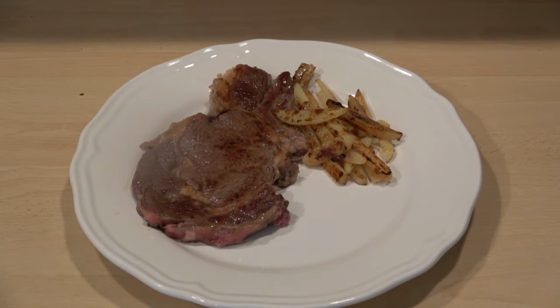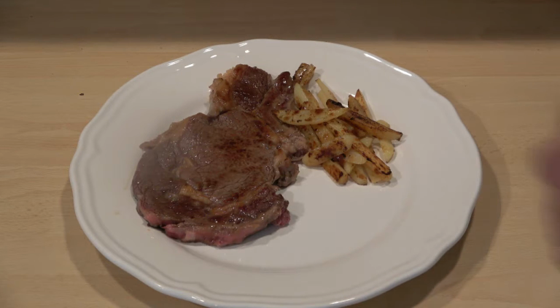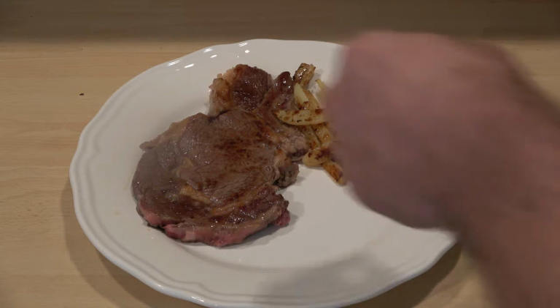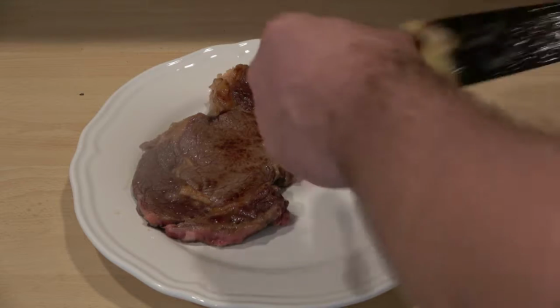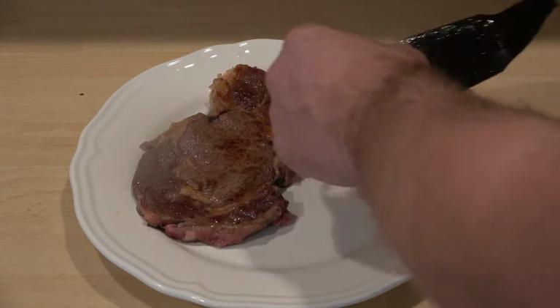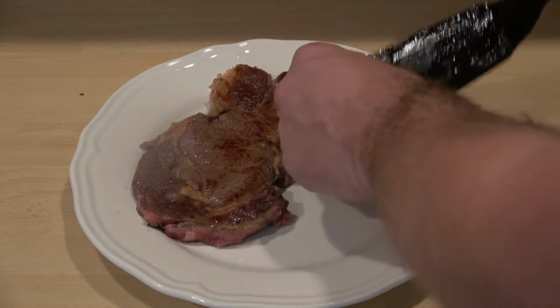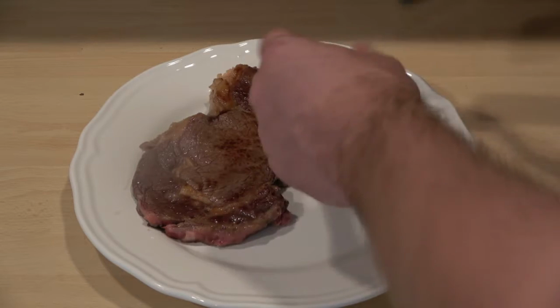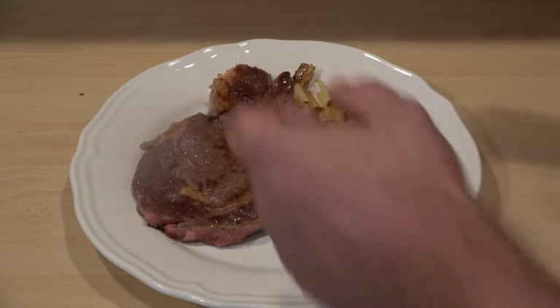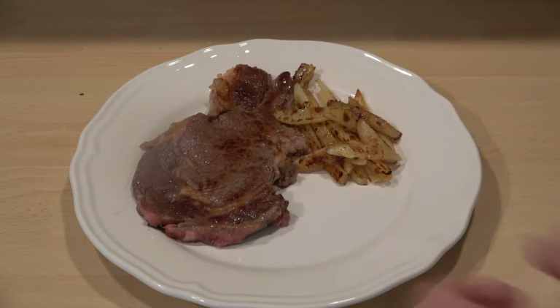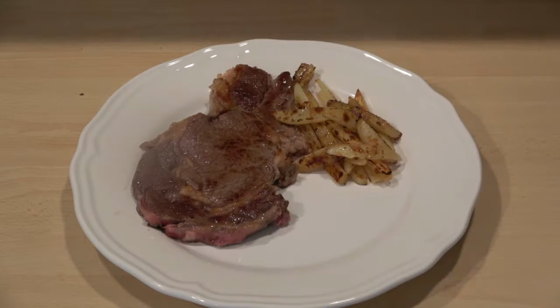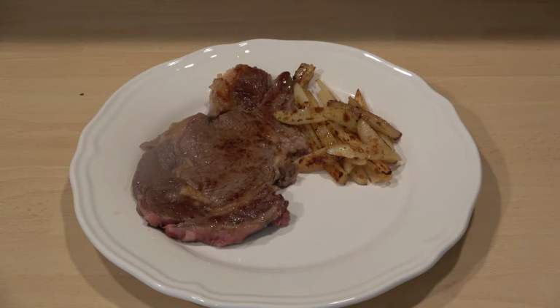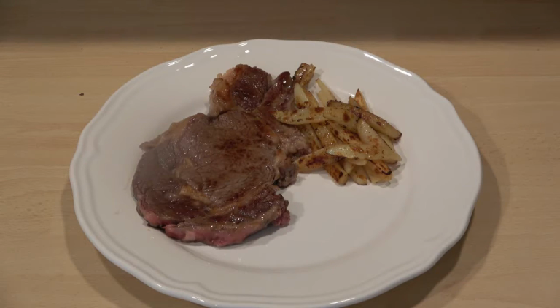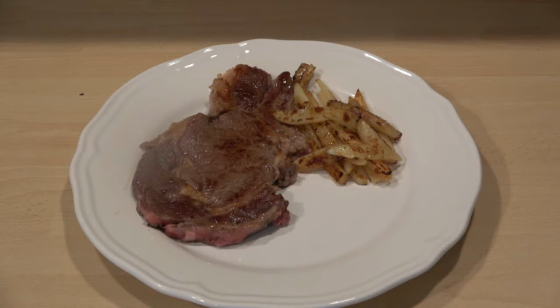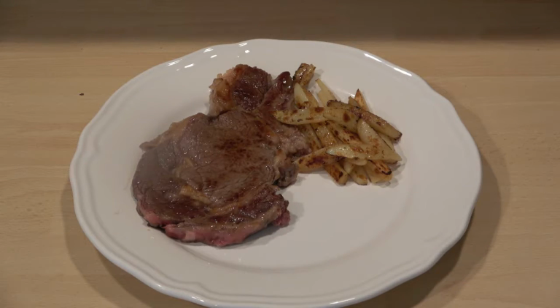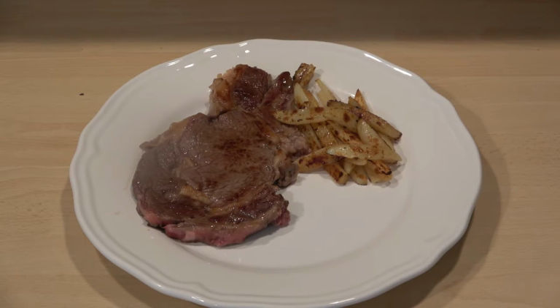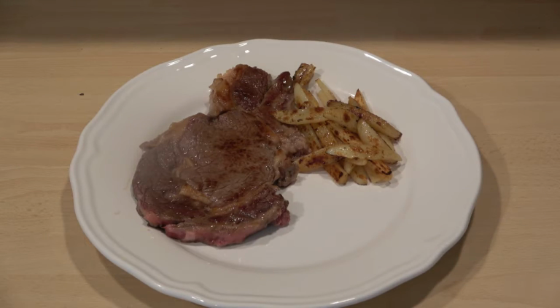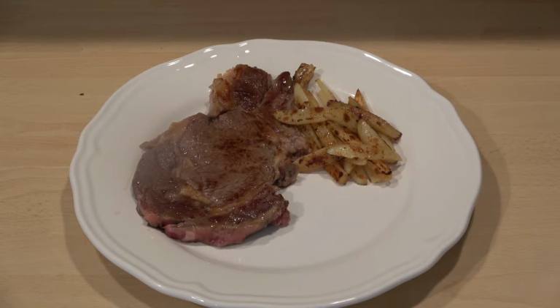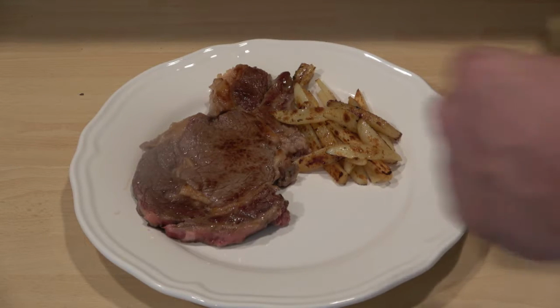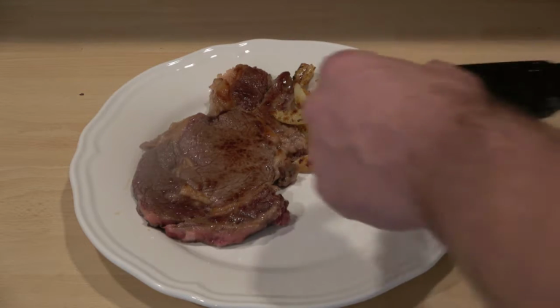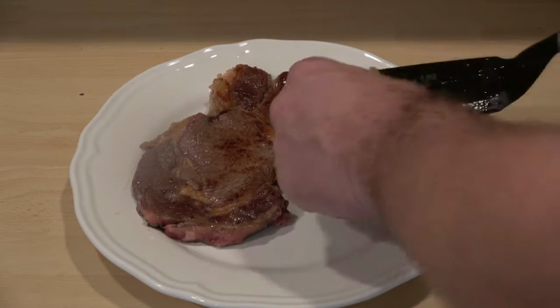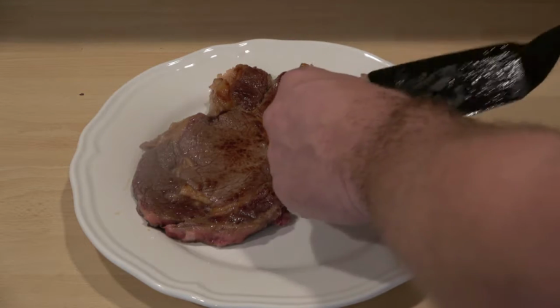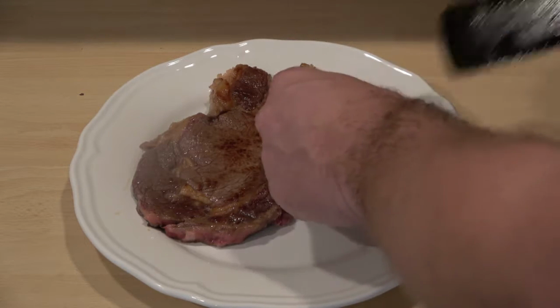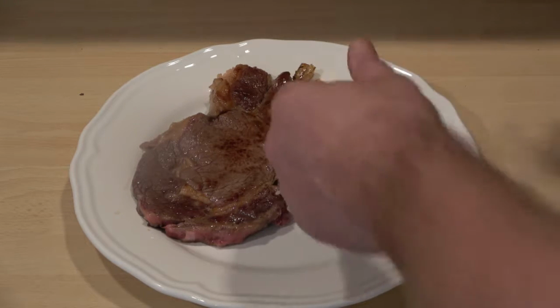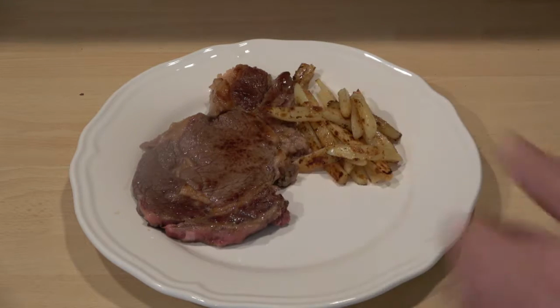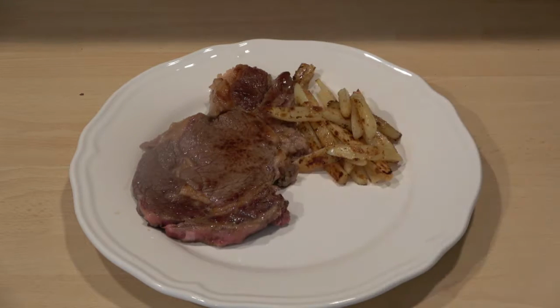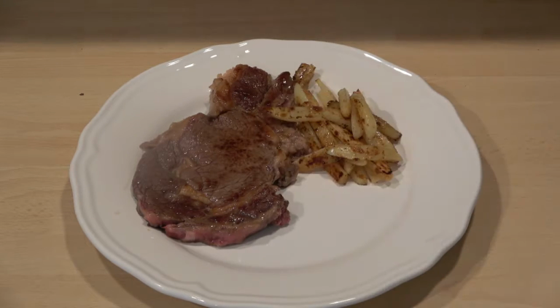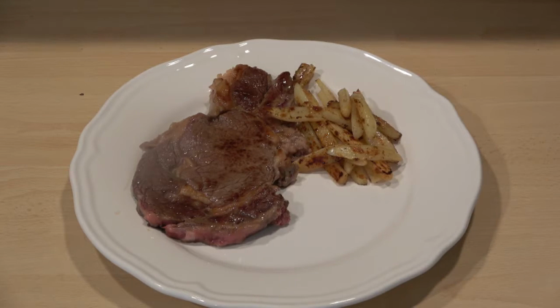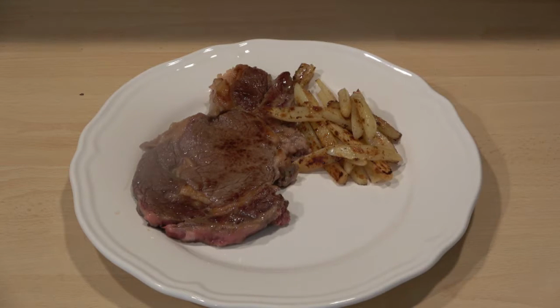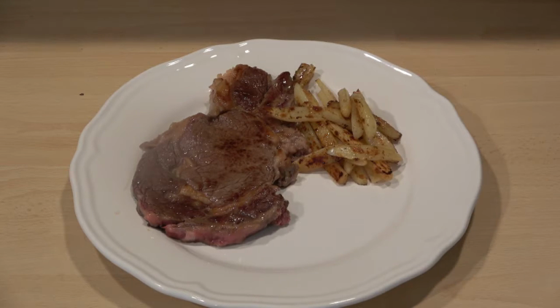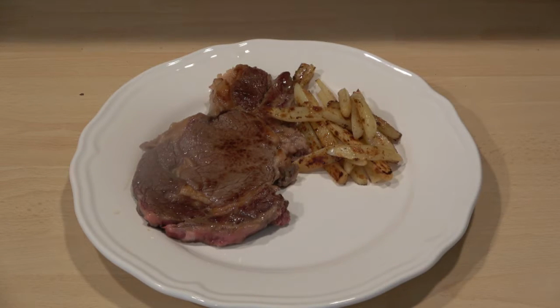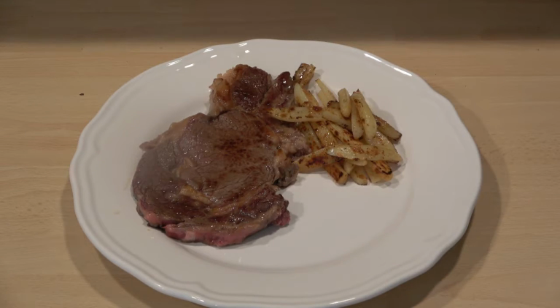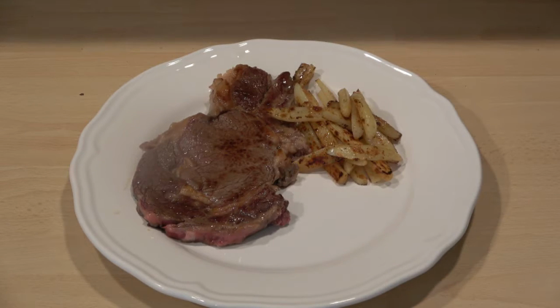If you want your chips crunchier, just leave them on for an extra few minutes. Then the chicken breast goes on.